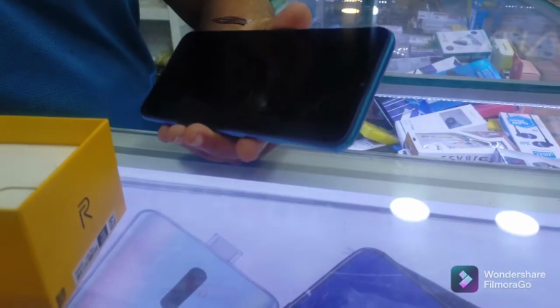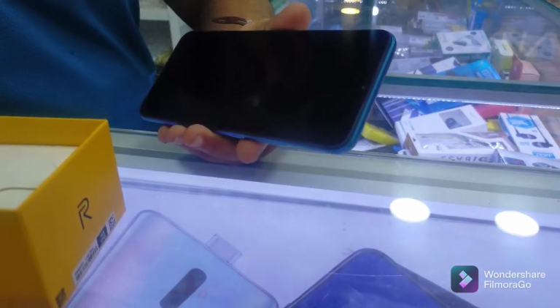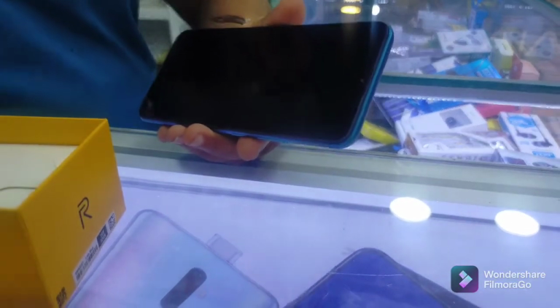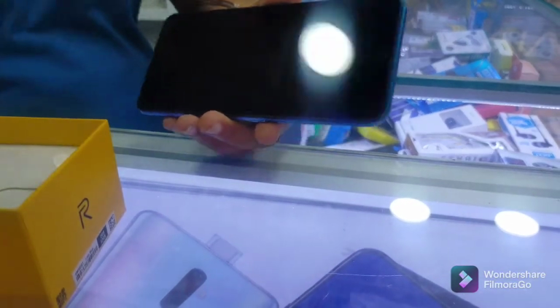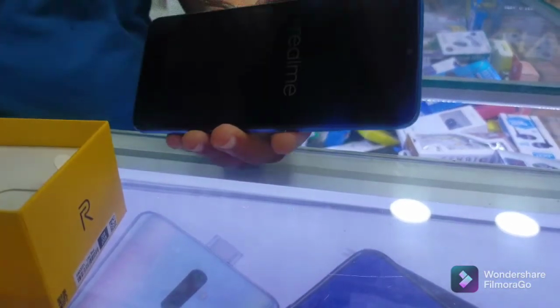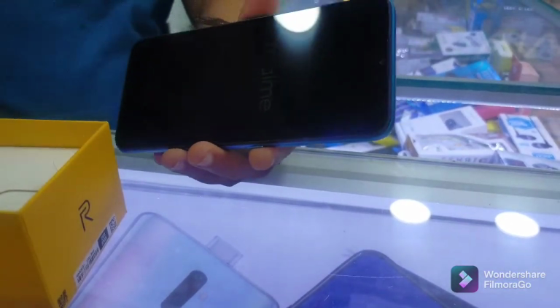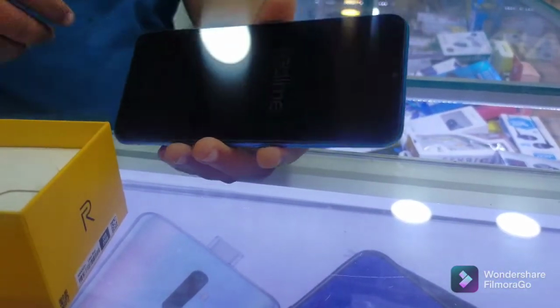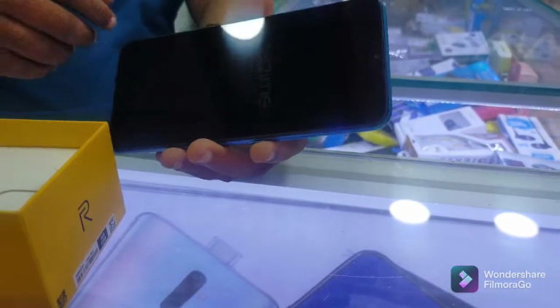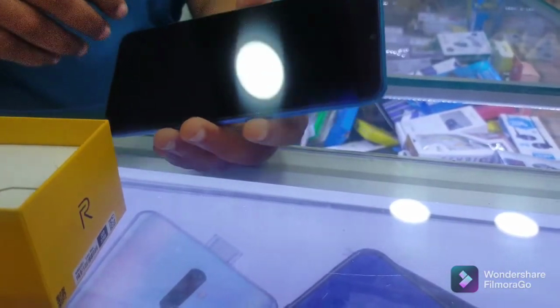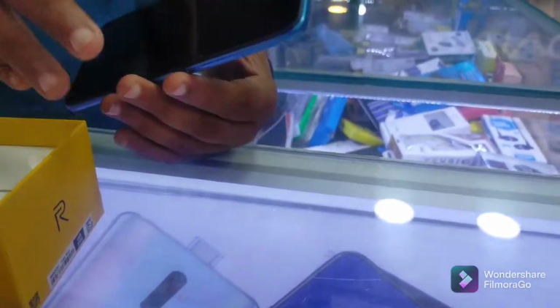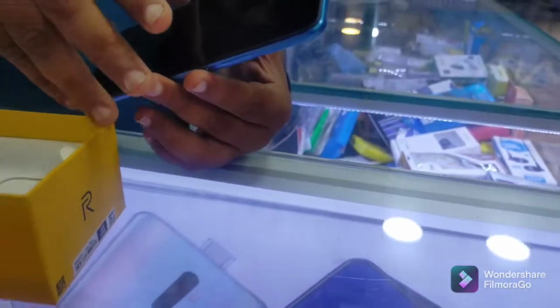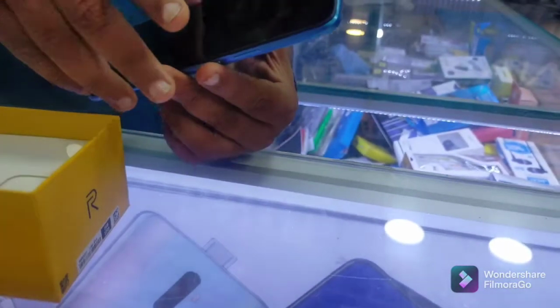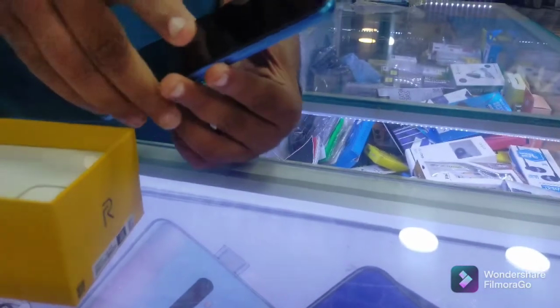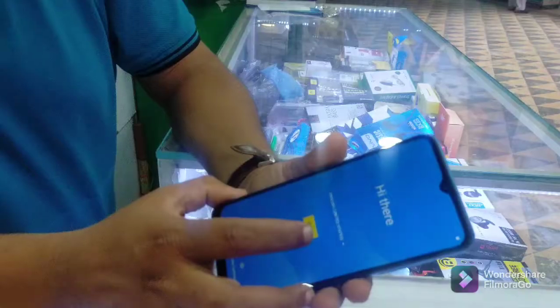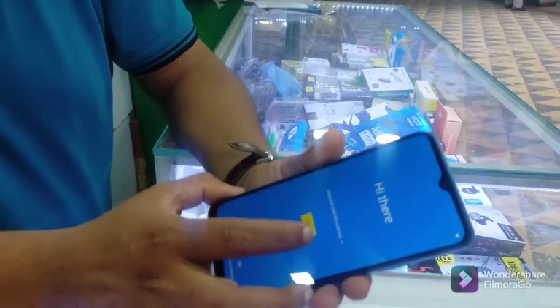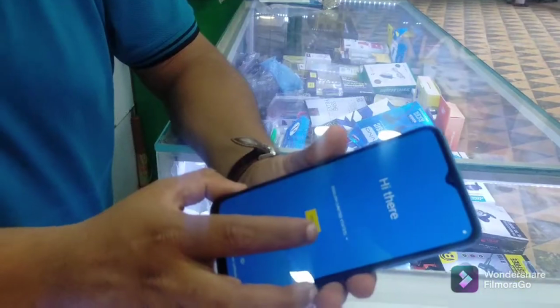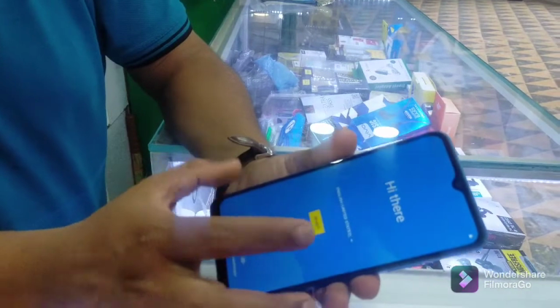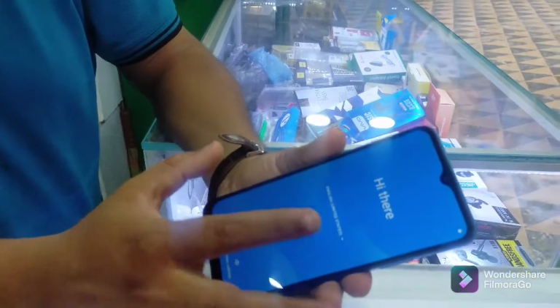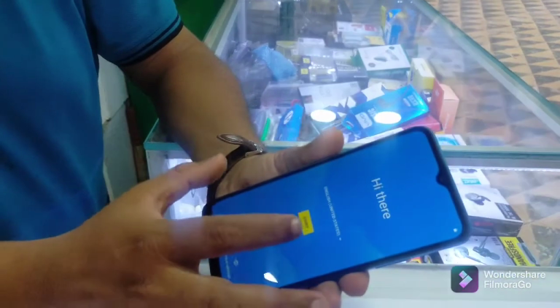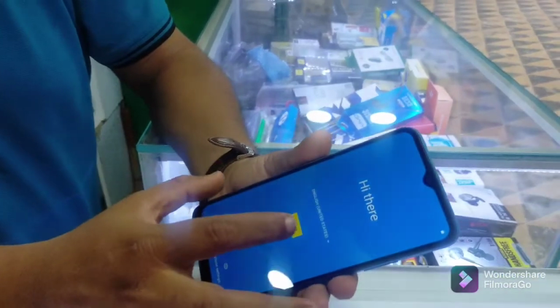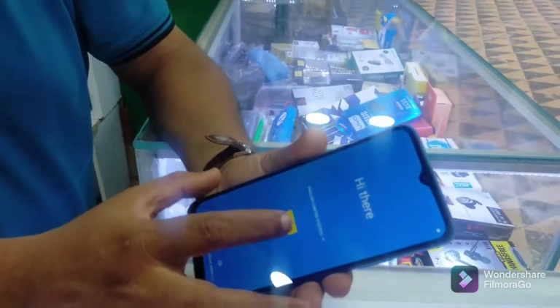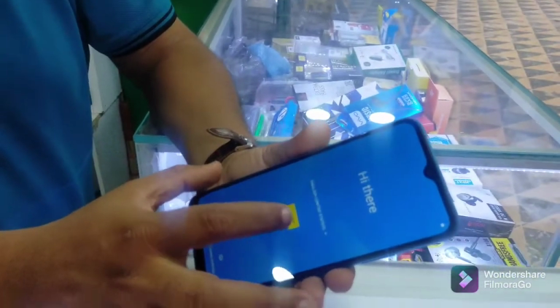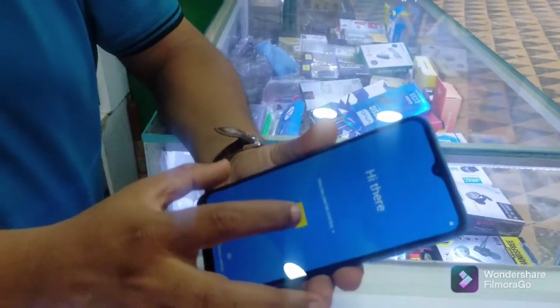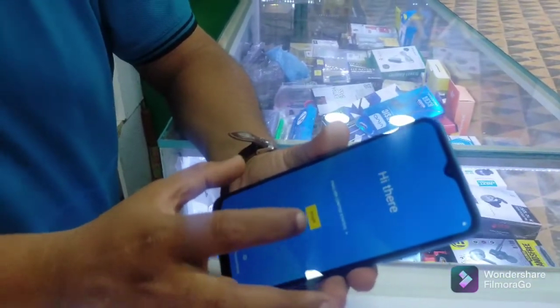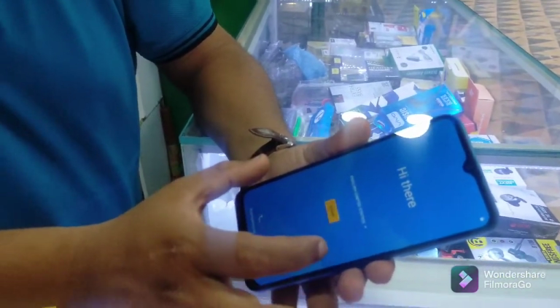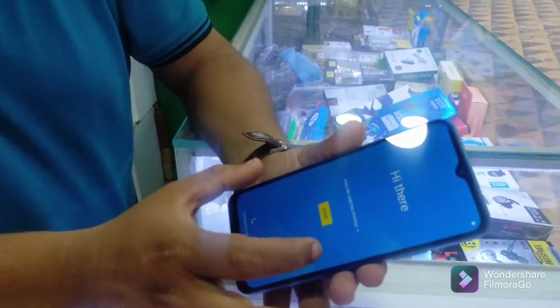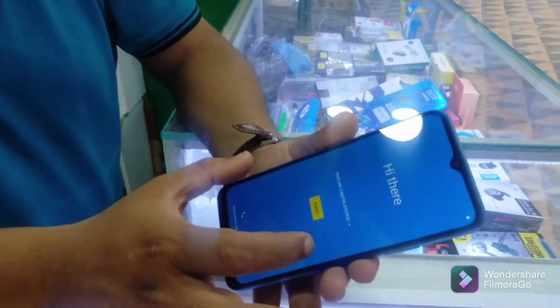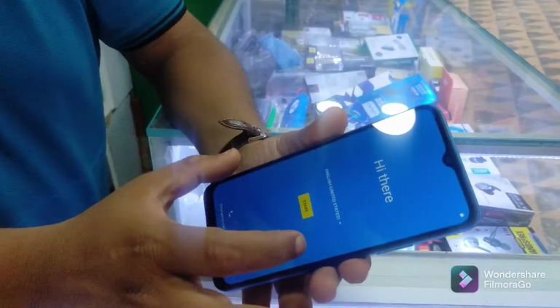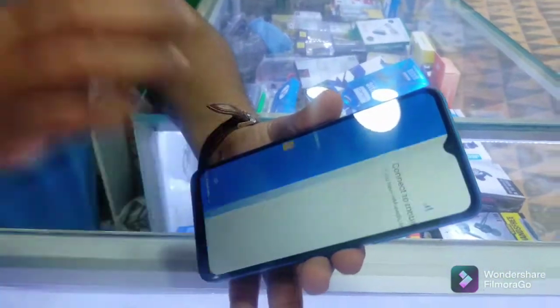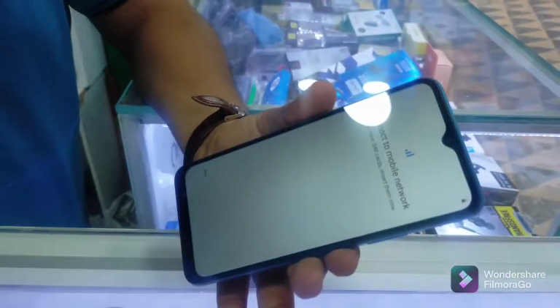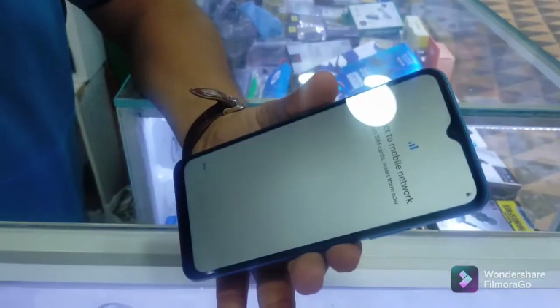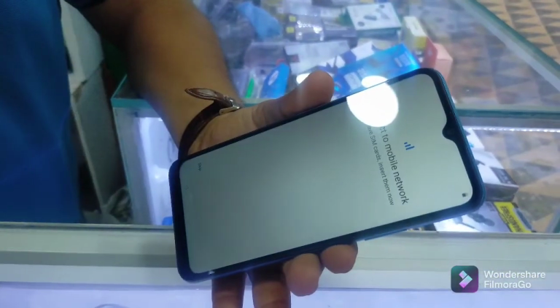The cell phone is on now. Let's start the video and begin the setup.